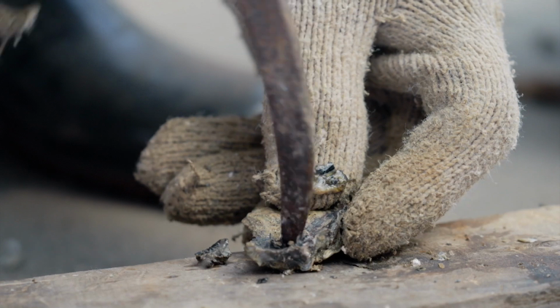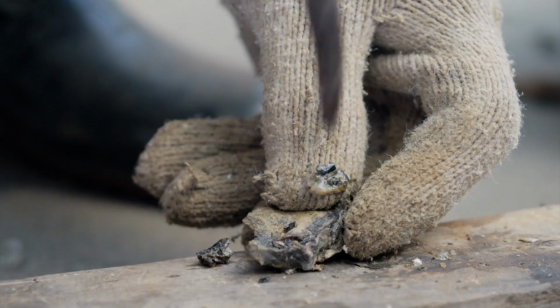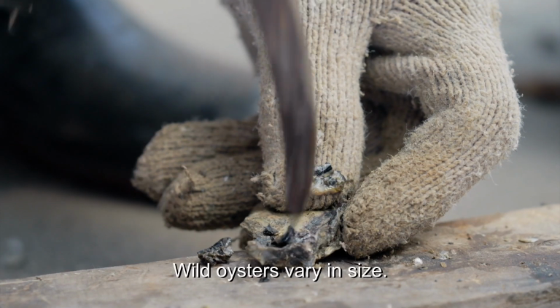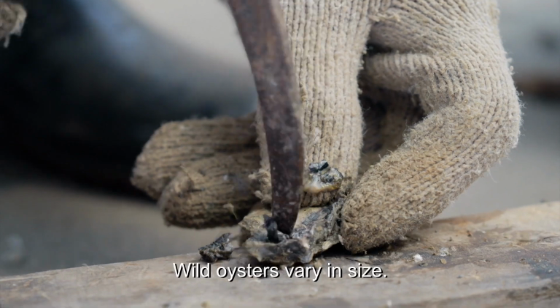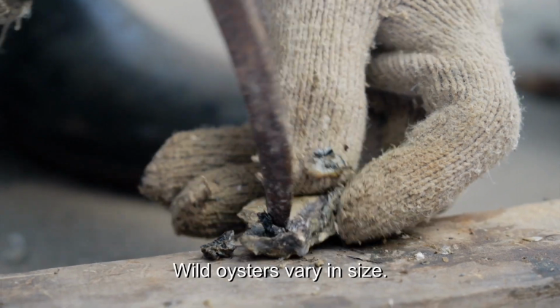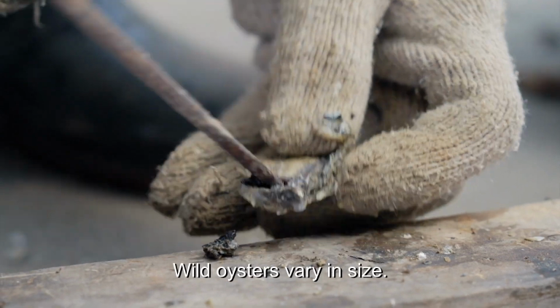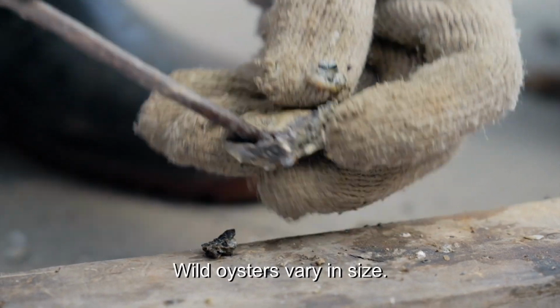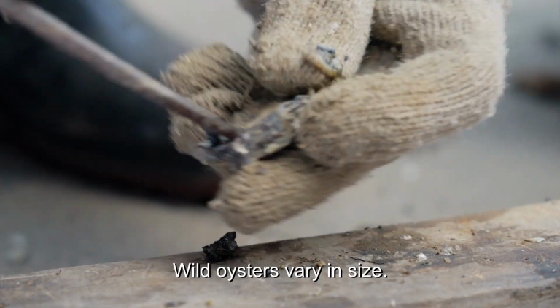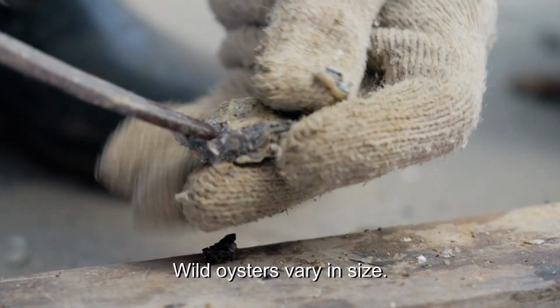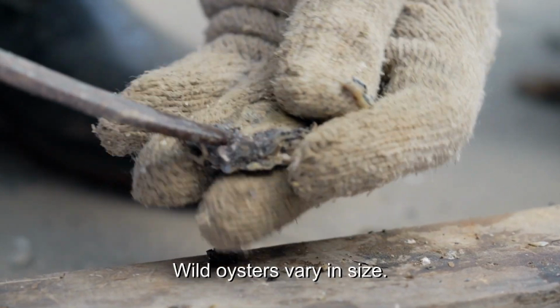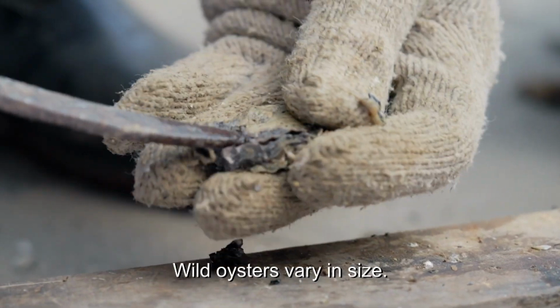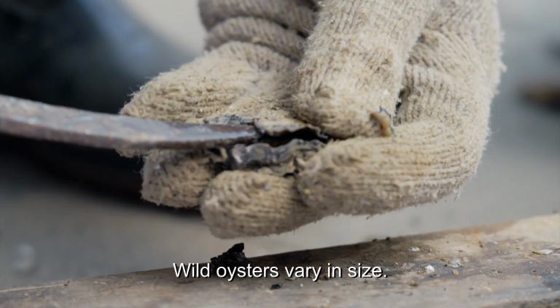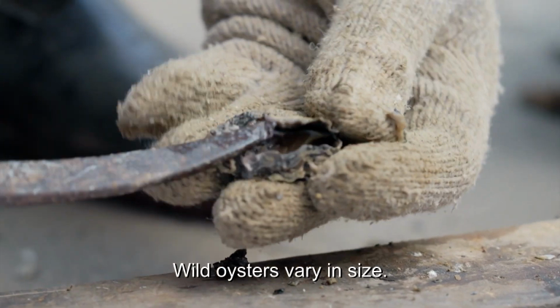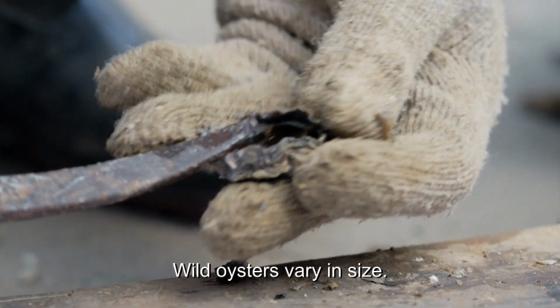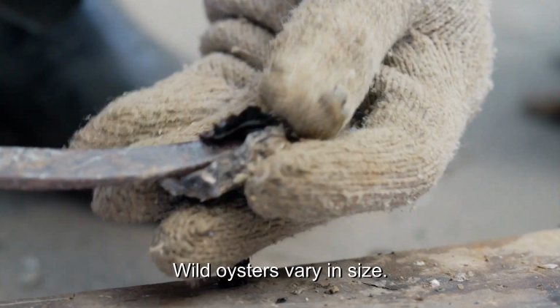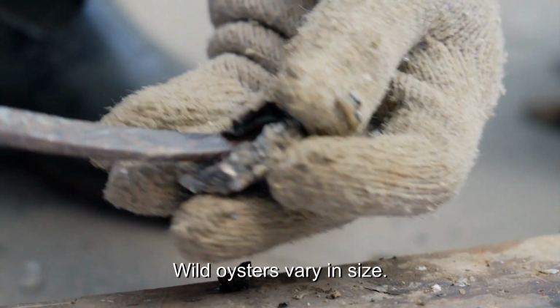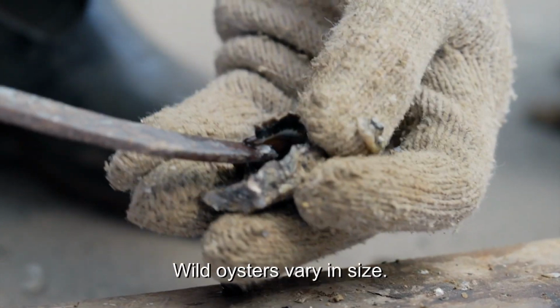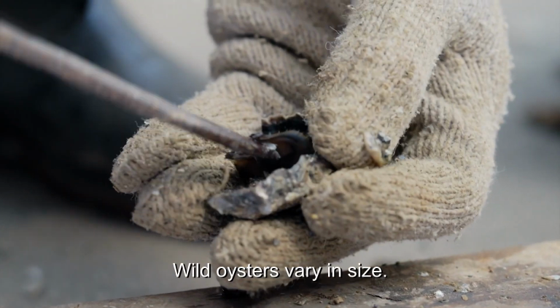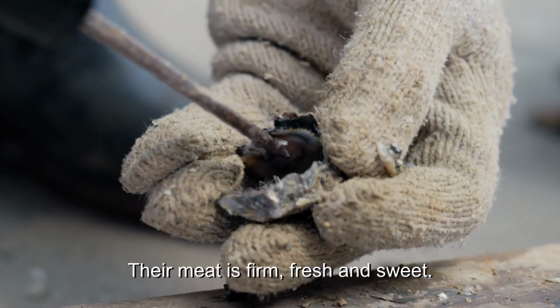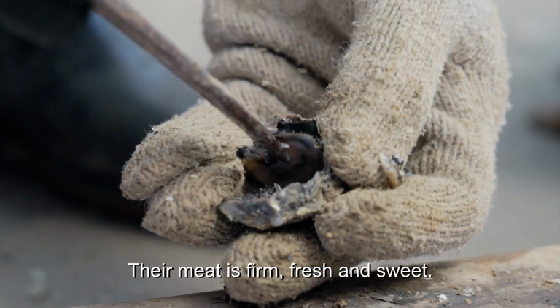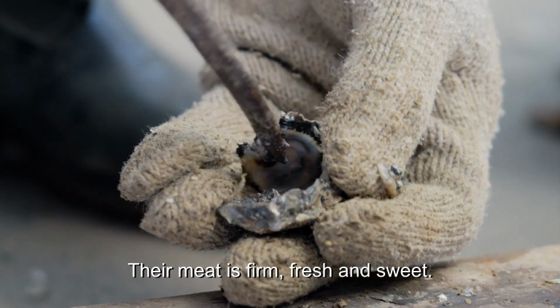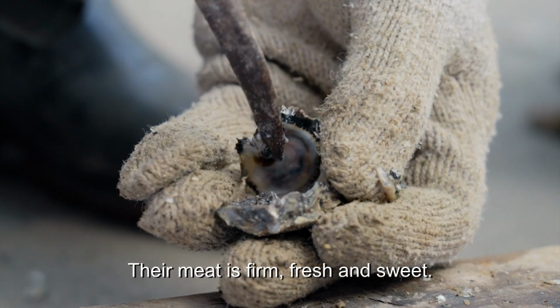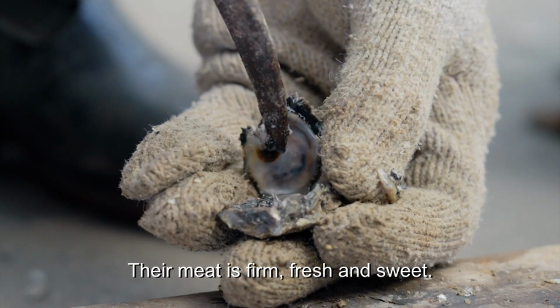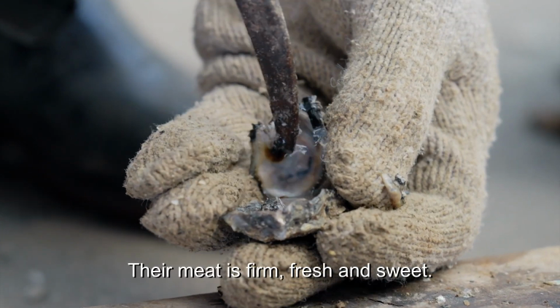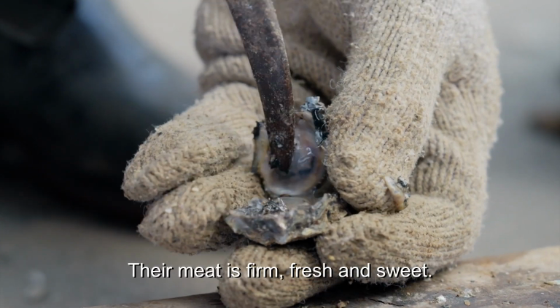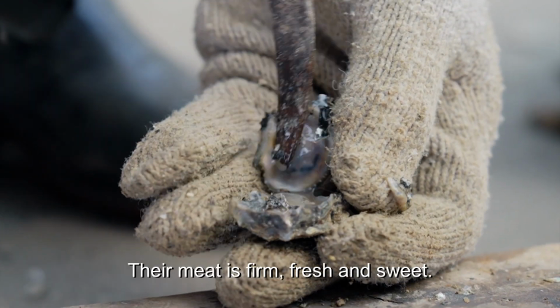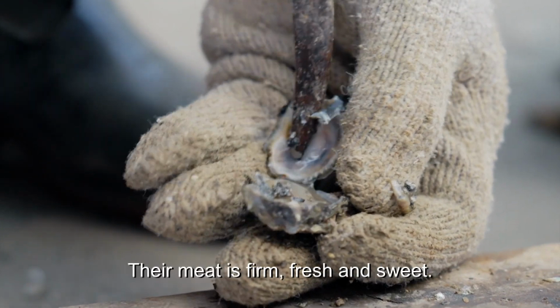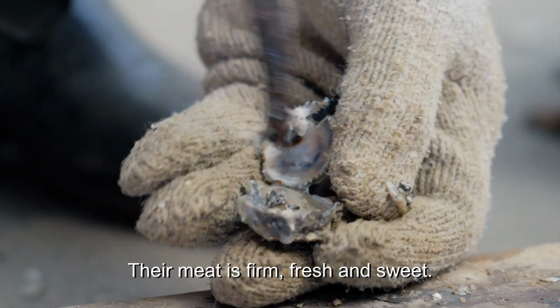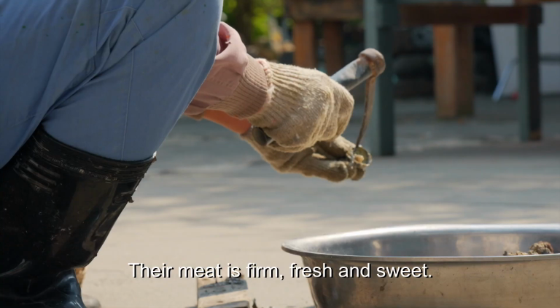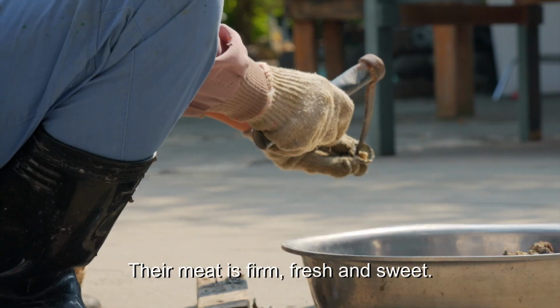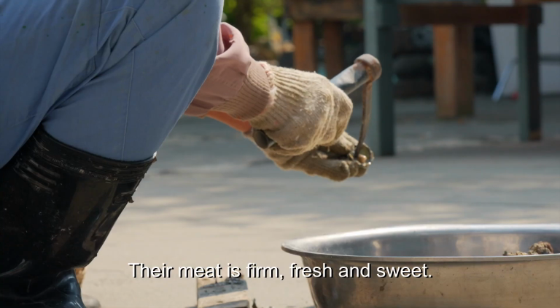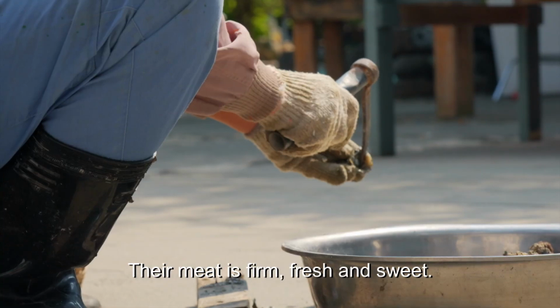Wild oysters vary in size. Their meat is firm, fresh and sweet.